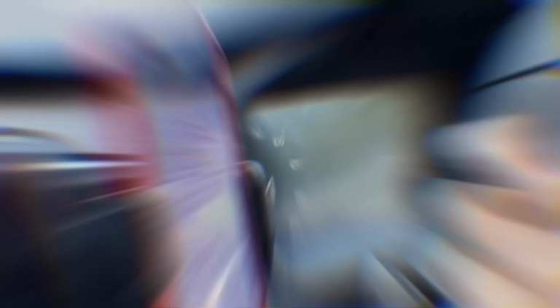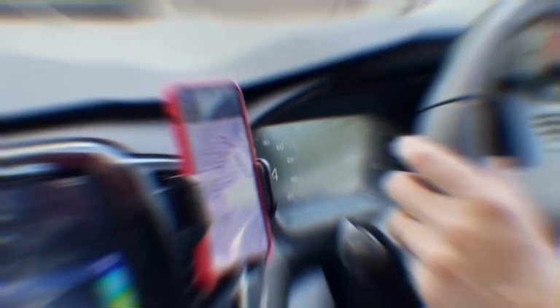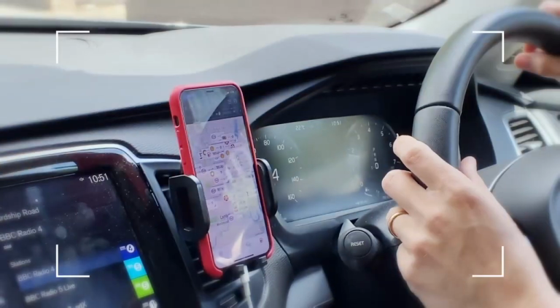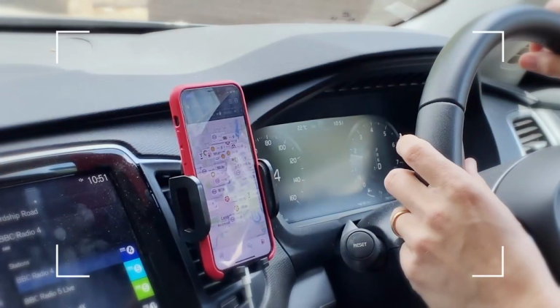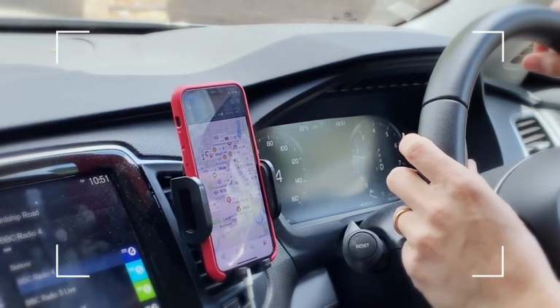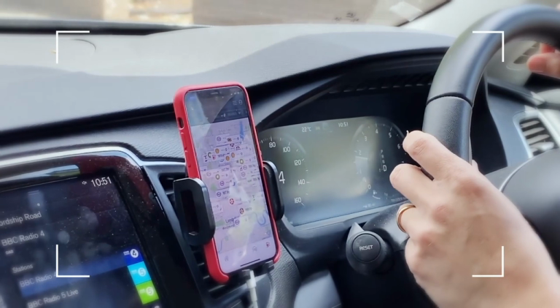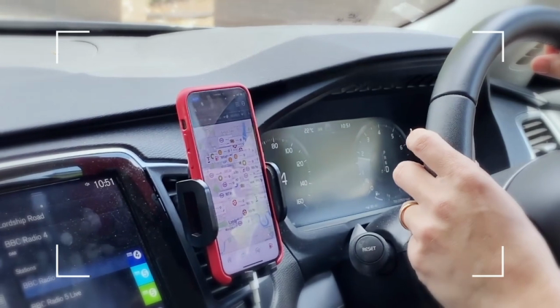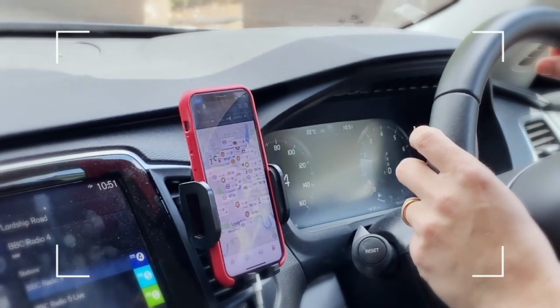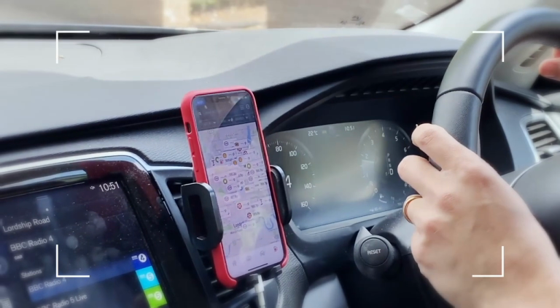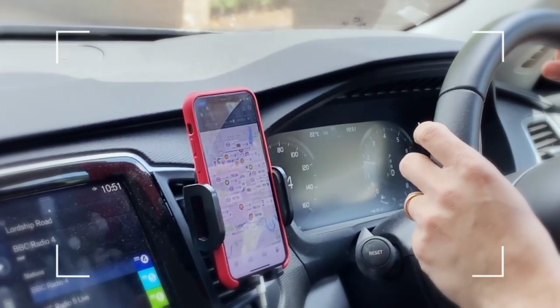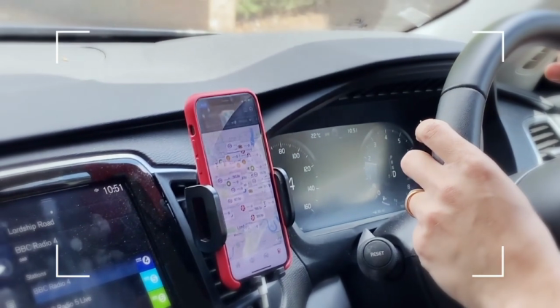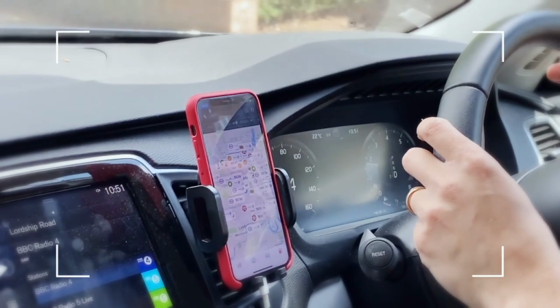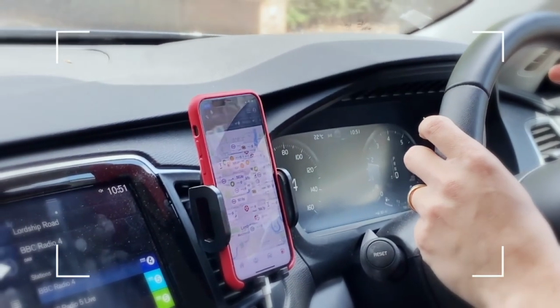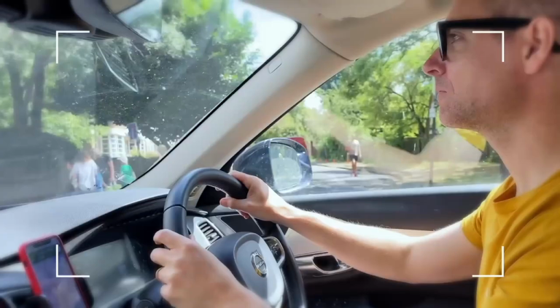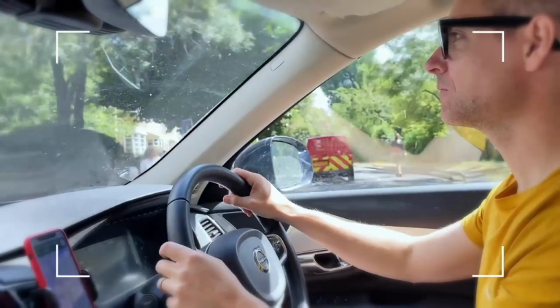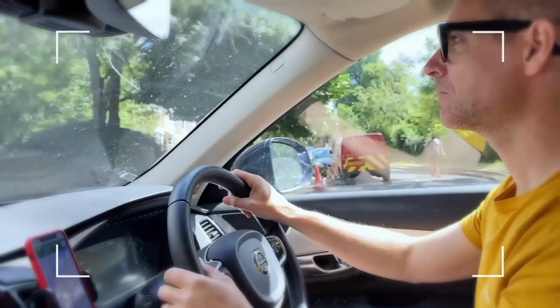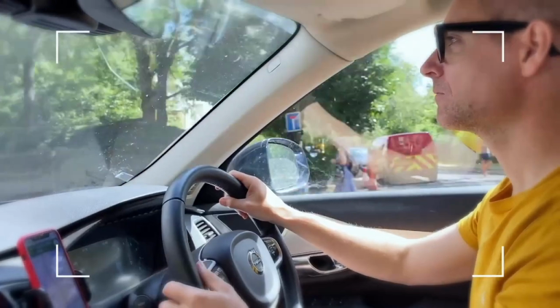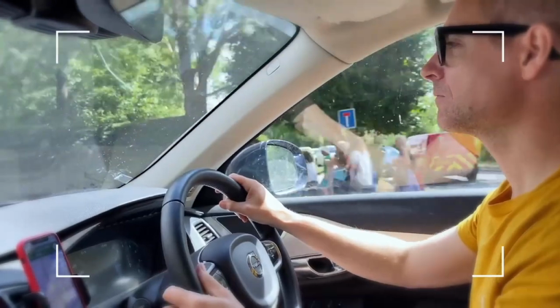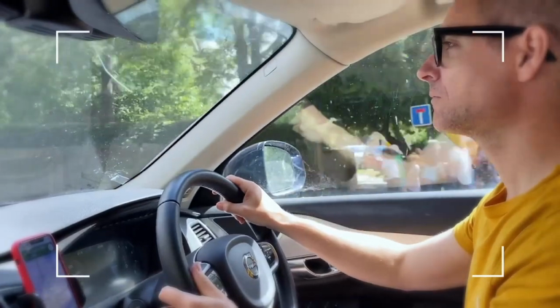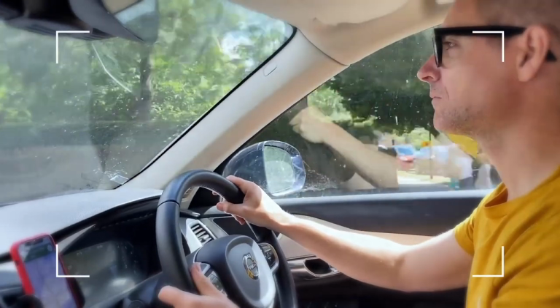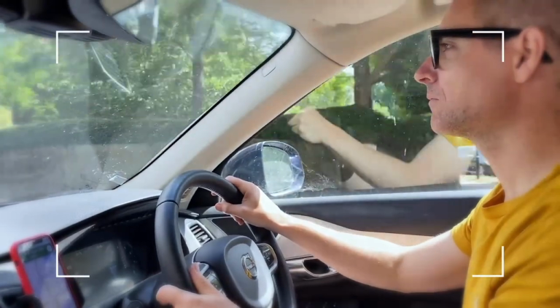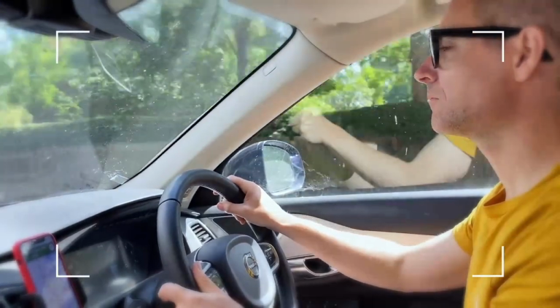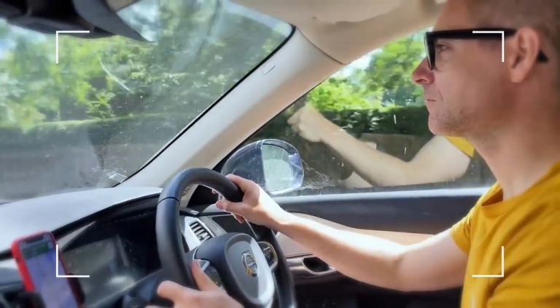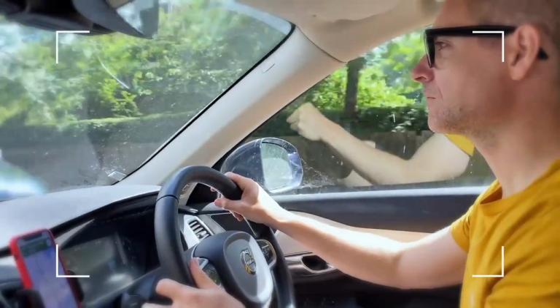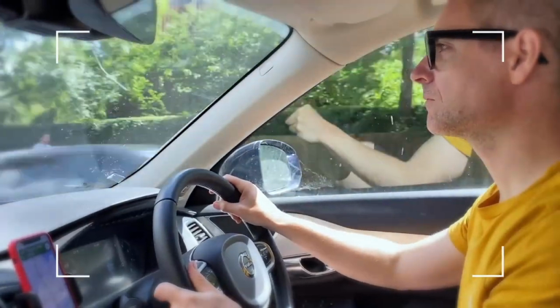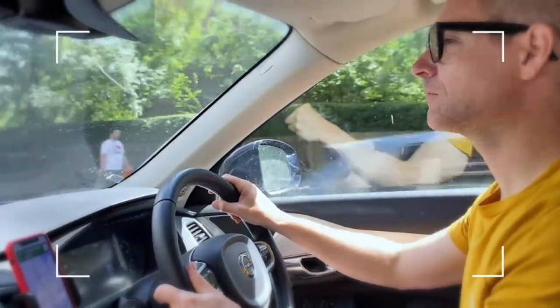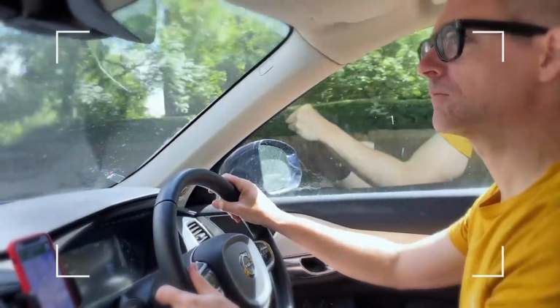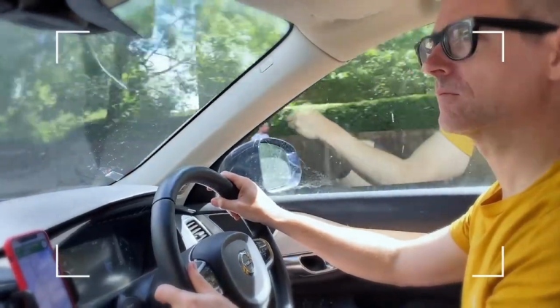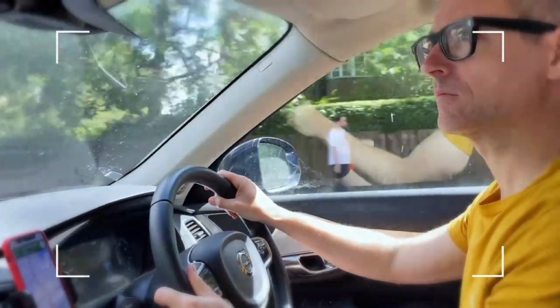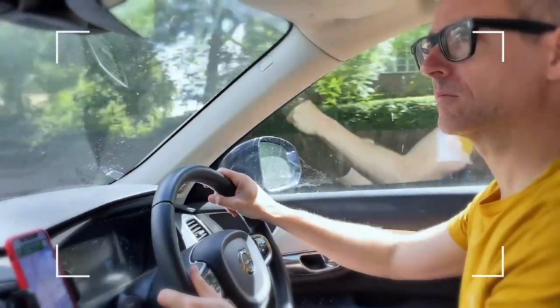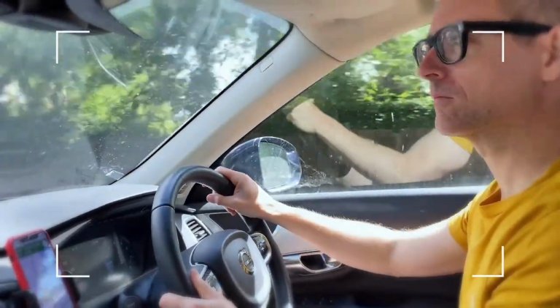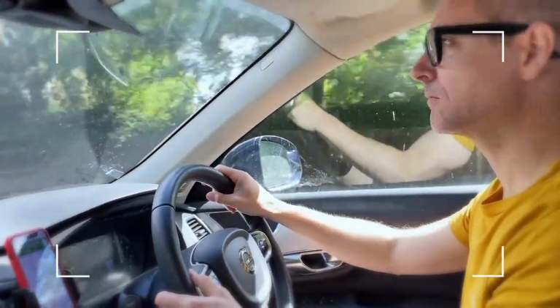Will I be keeping the app on my phone? Definitely. I thought it was very useful, particularly if you're doing a long trip.